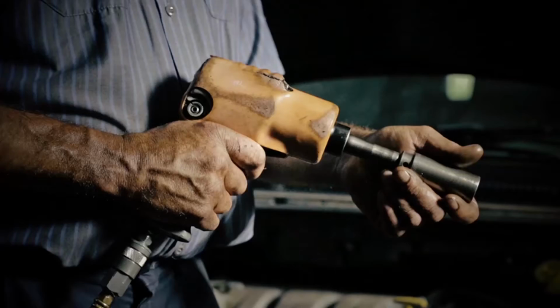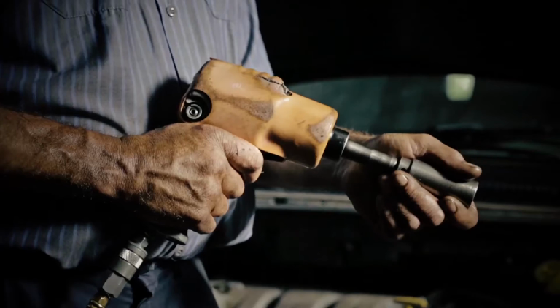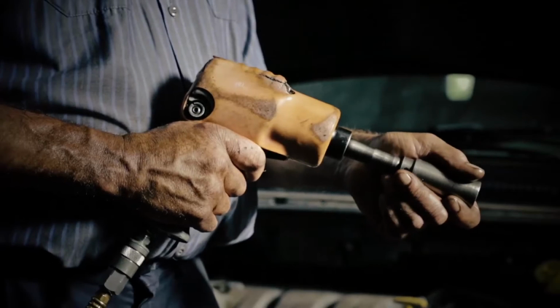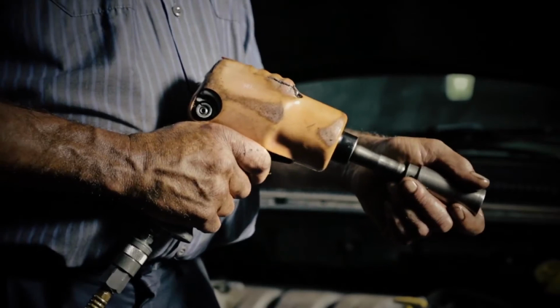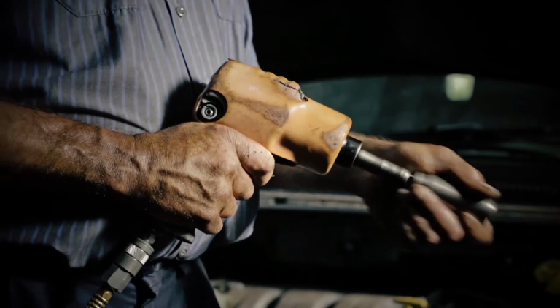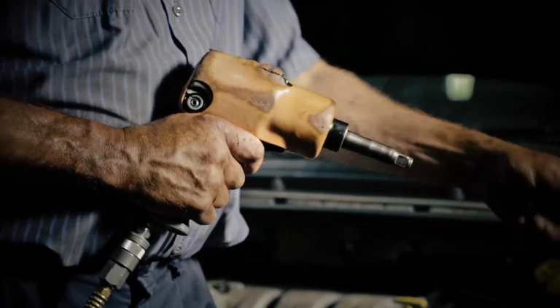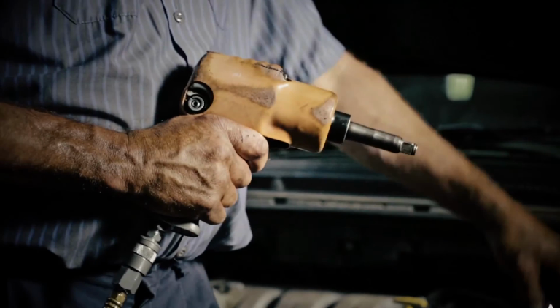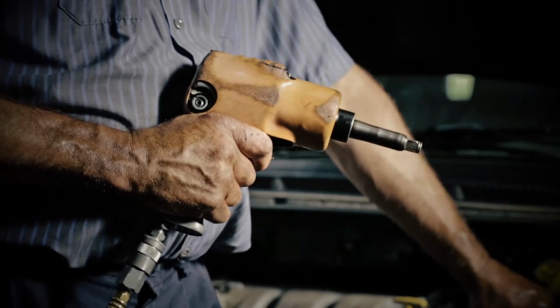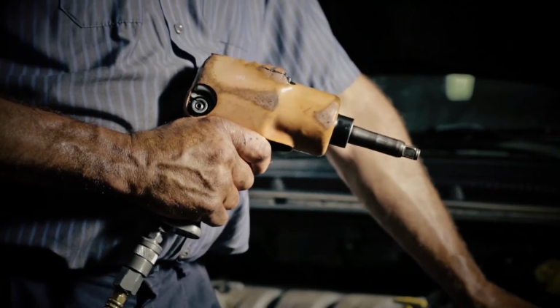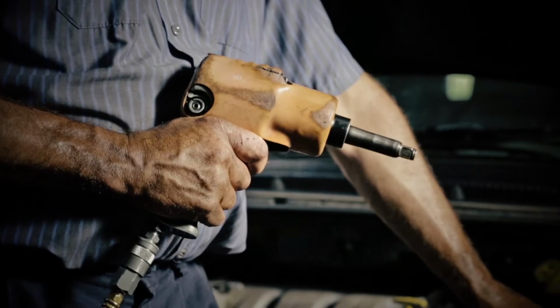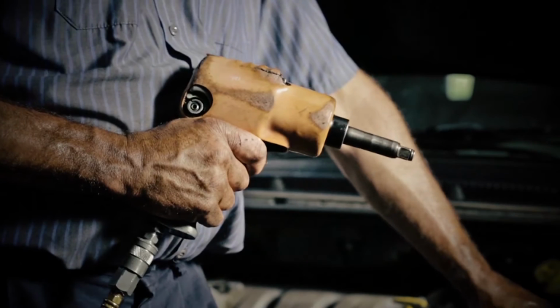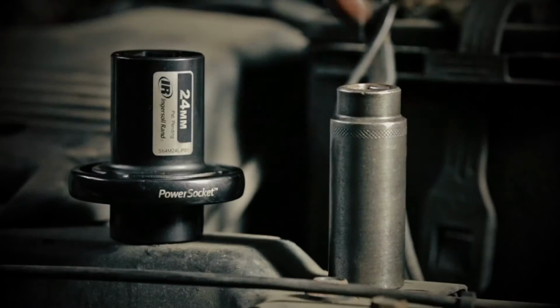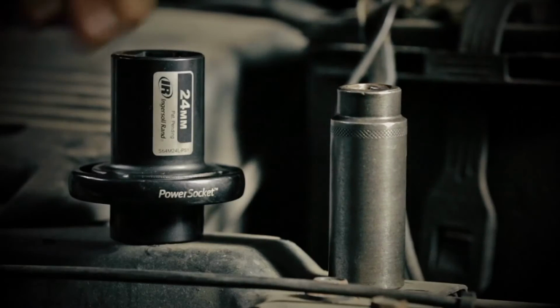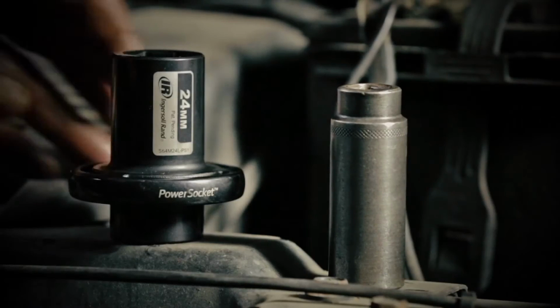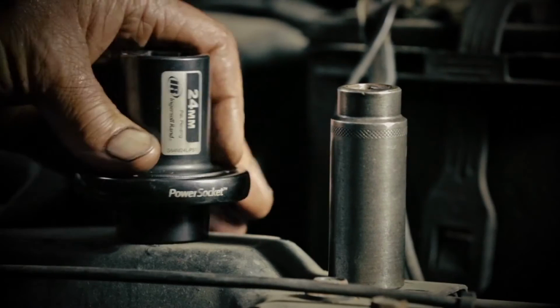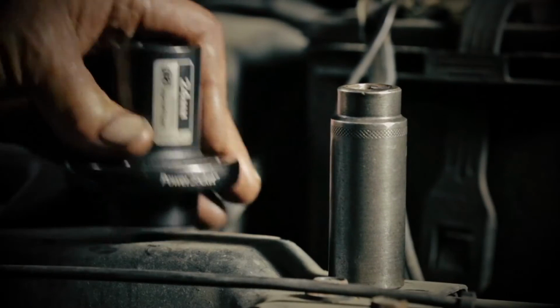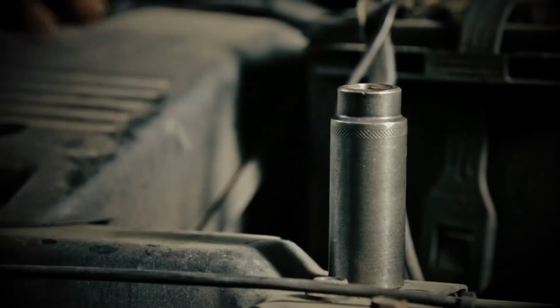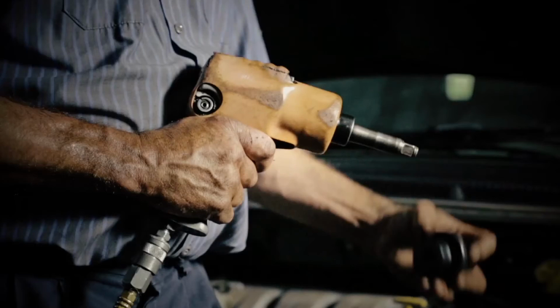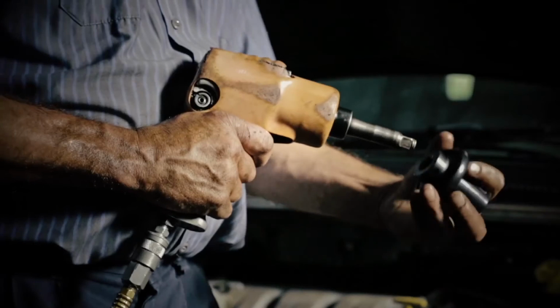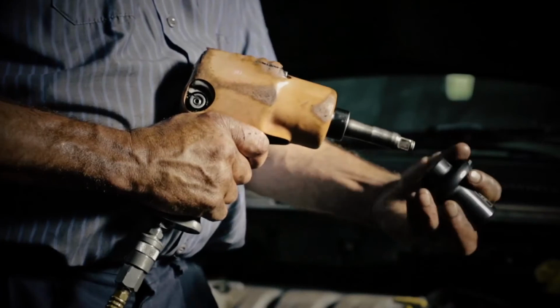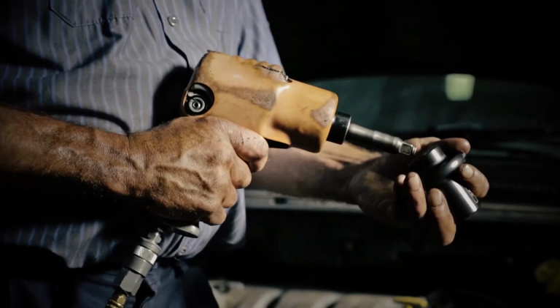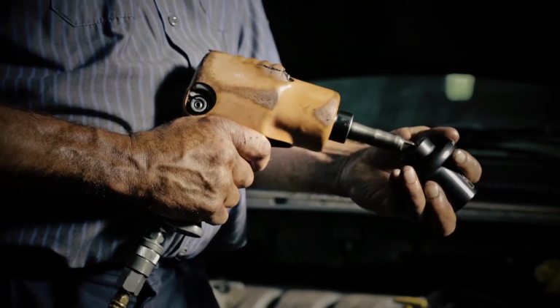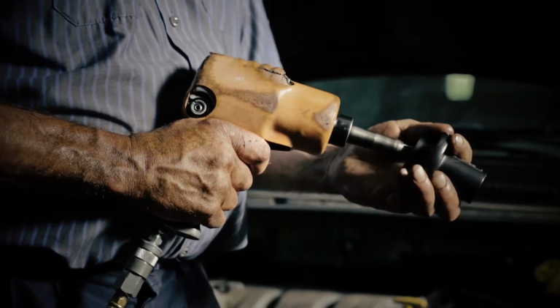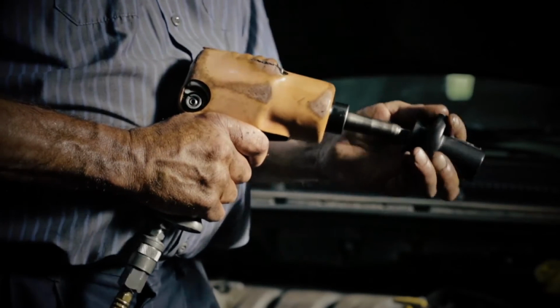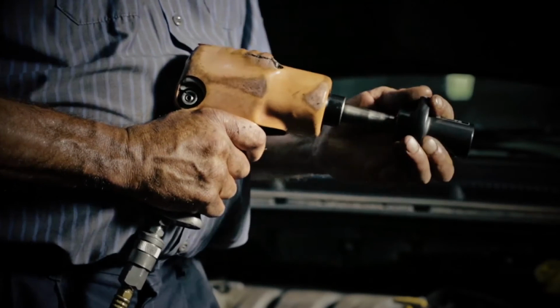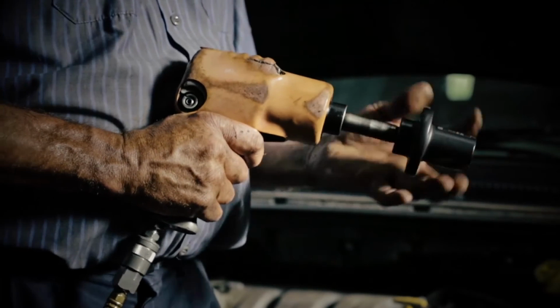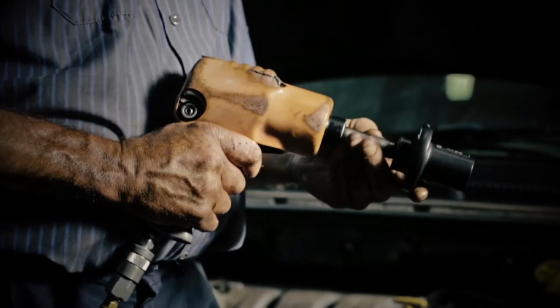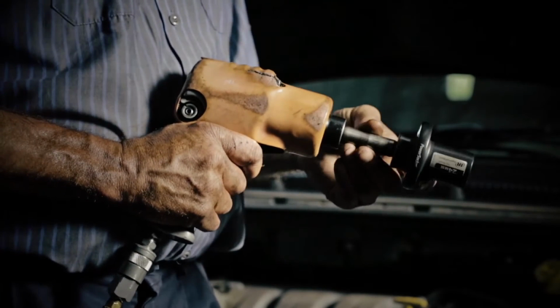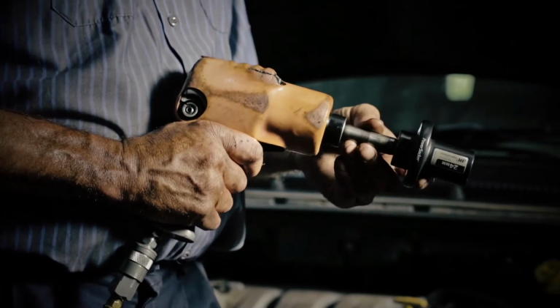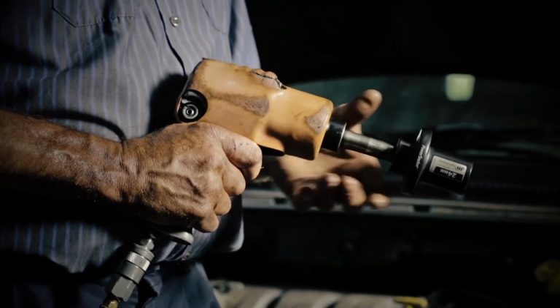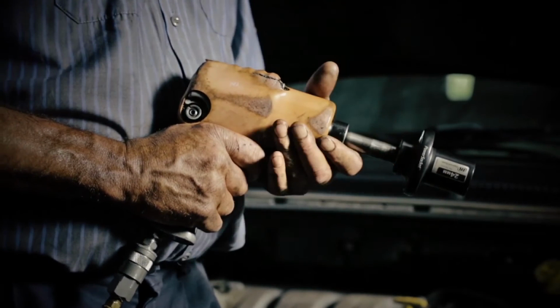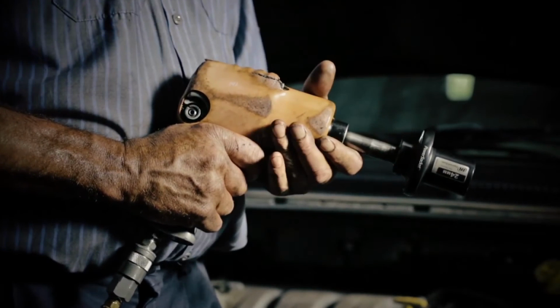Just take off the standard socket from your half-inch drive impact, put the Power Socket on, and watch those stubborn bolts break loose.